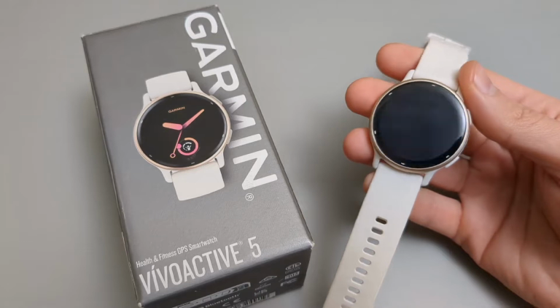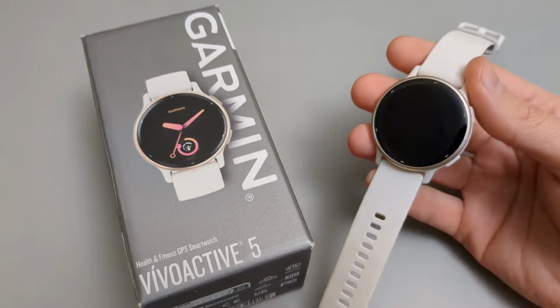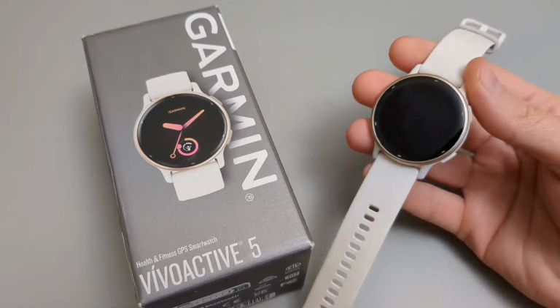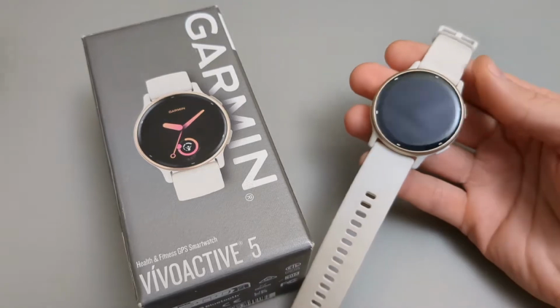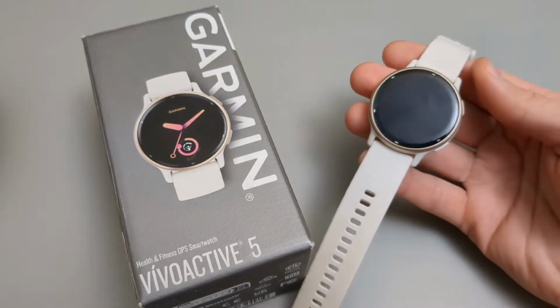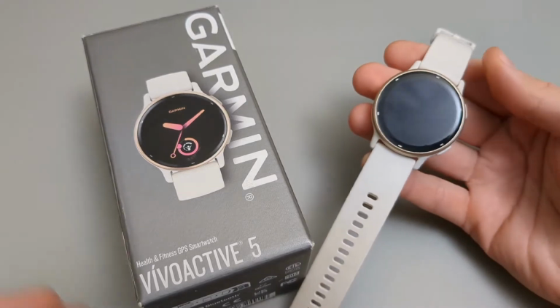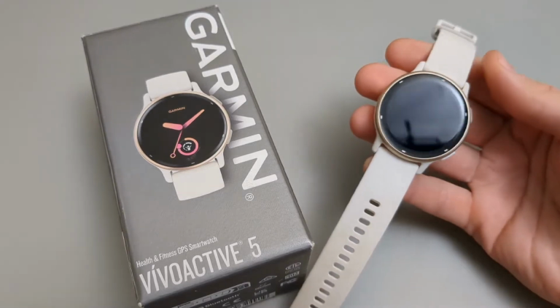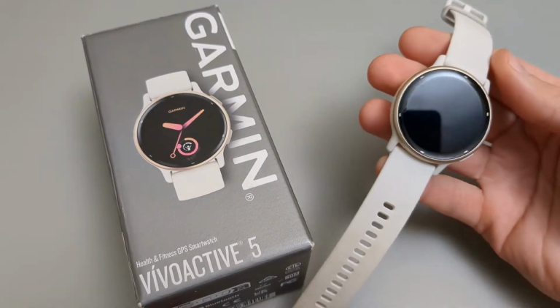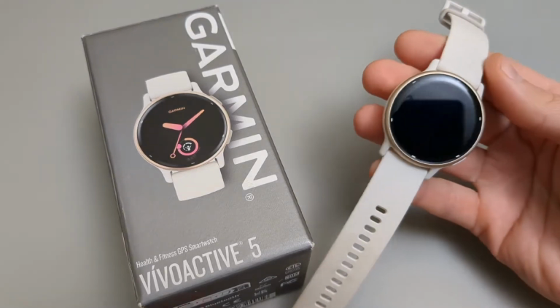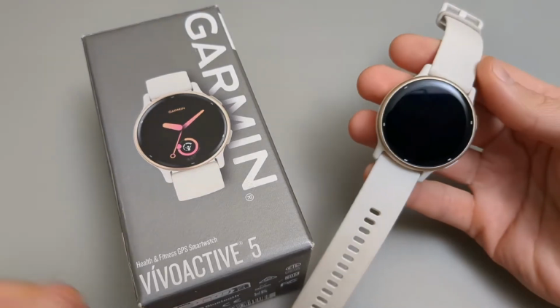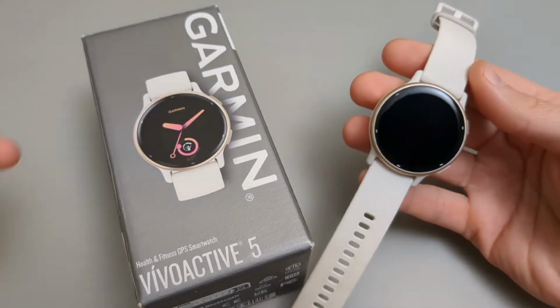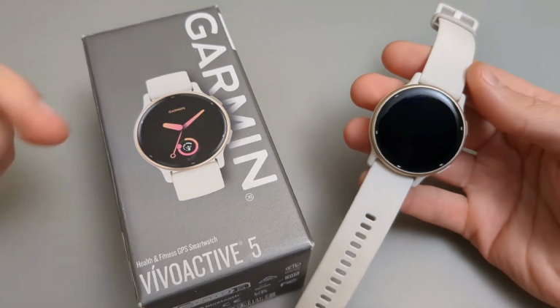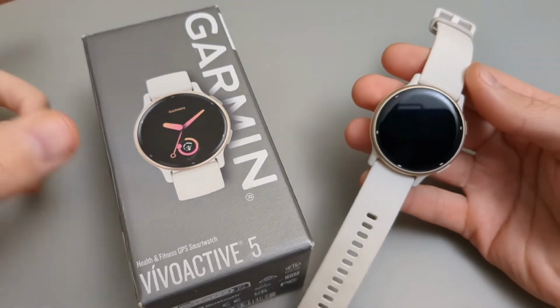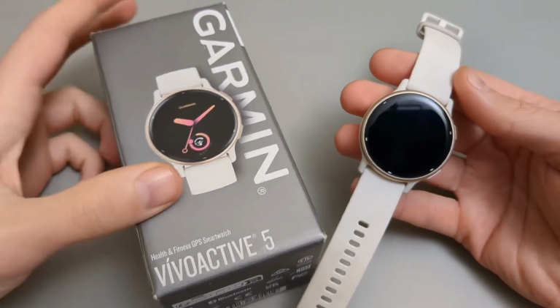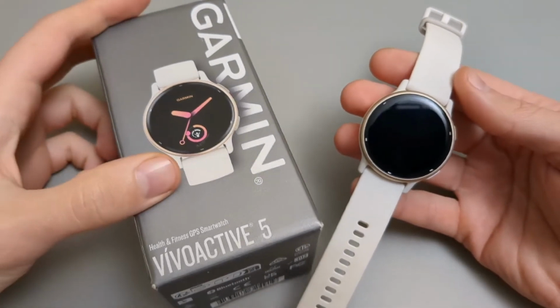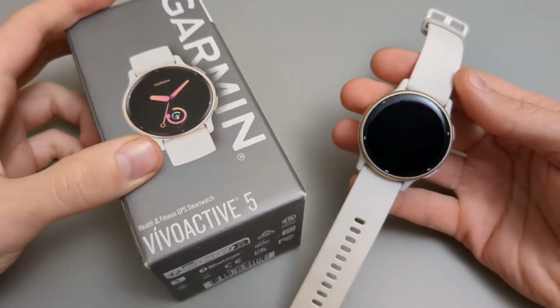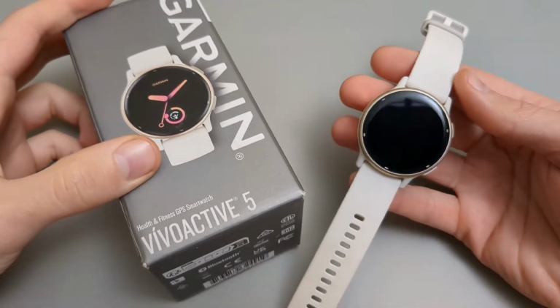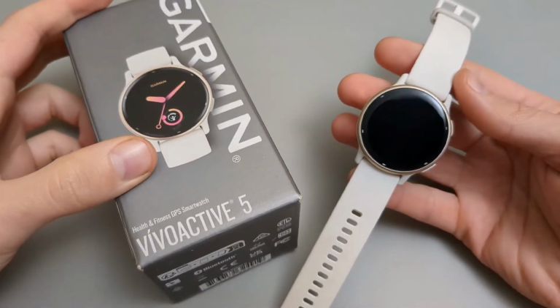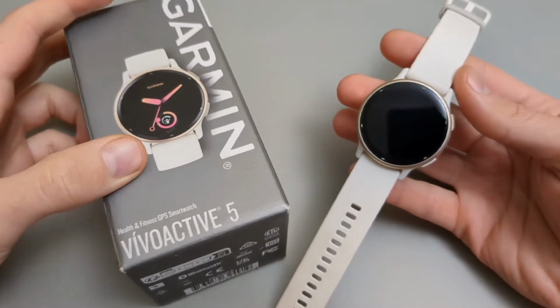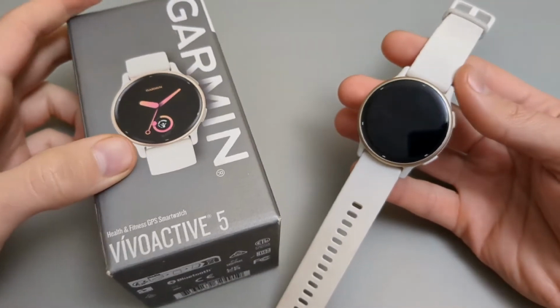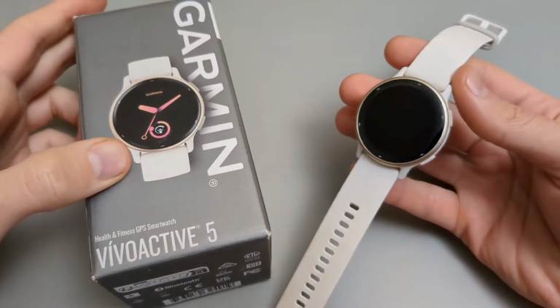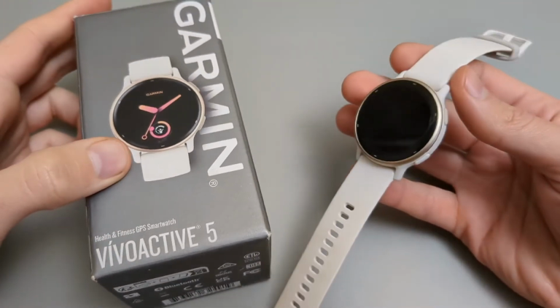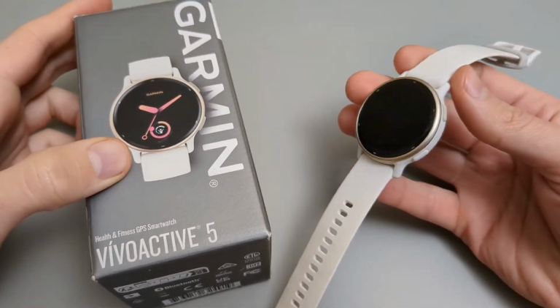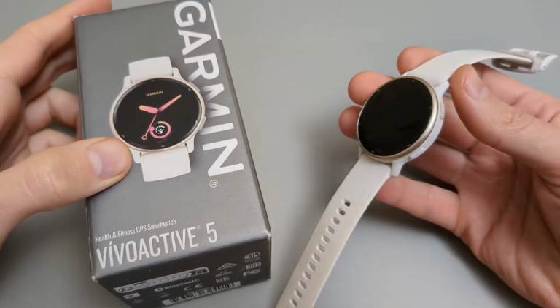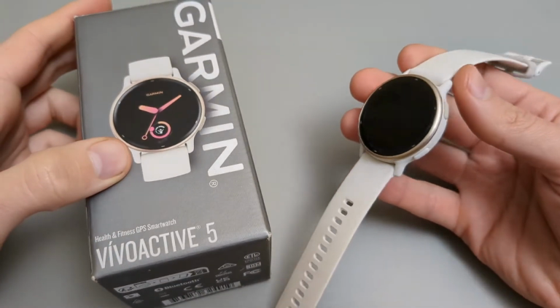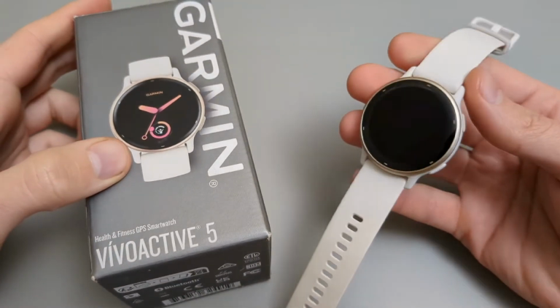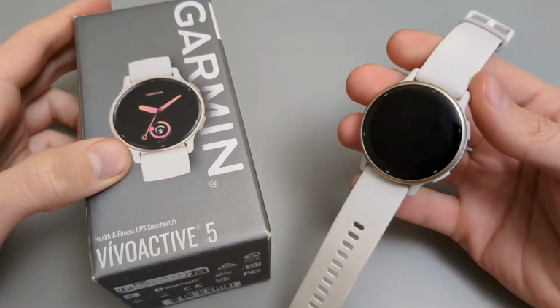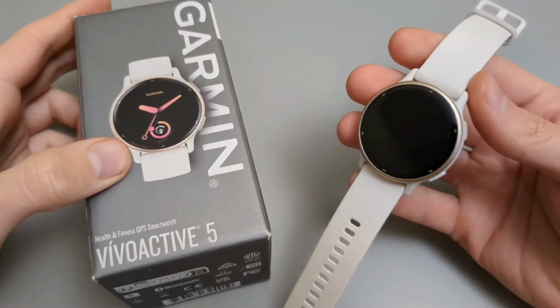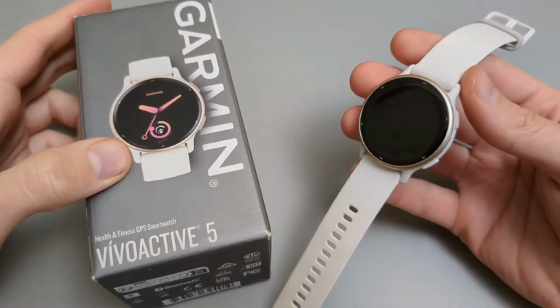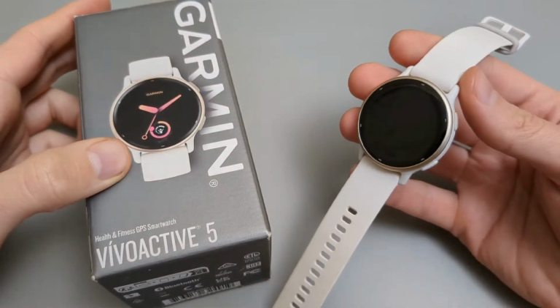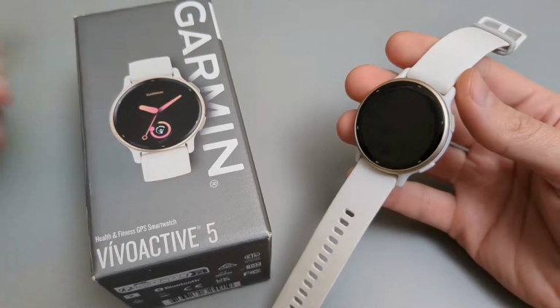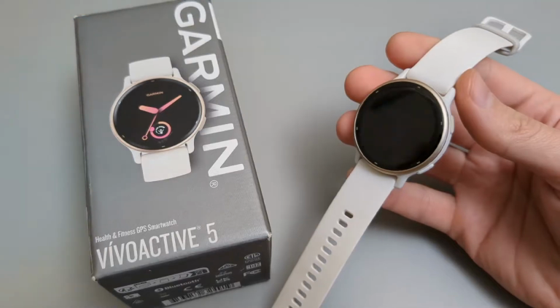In this video I will show you how to set up your Garmin Vivoactive 5 and also connect it to your phone.